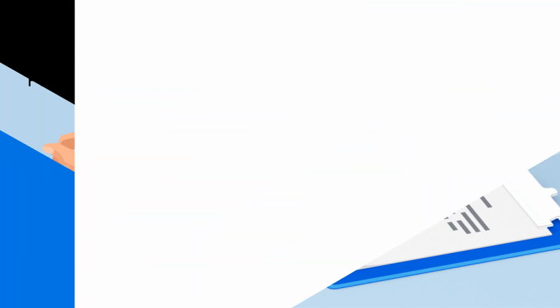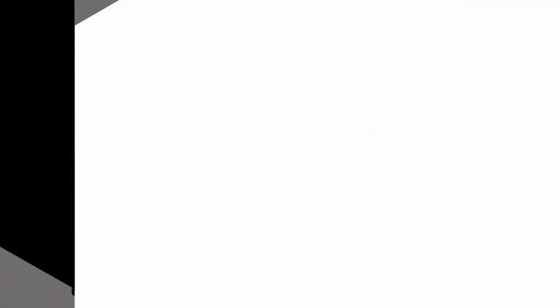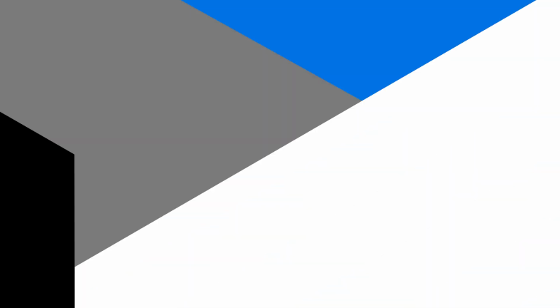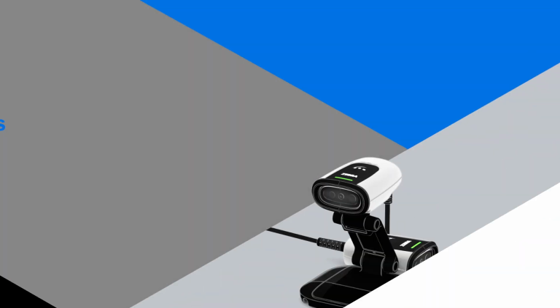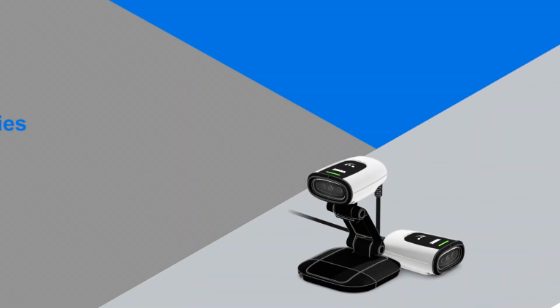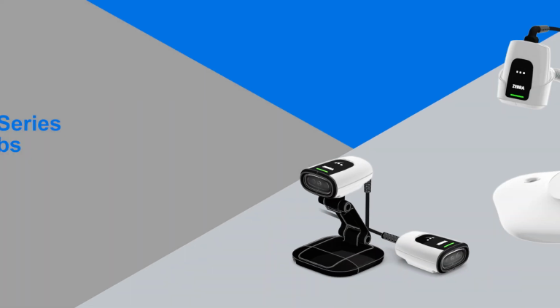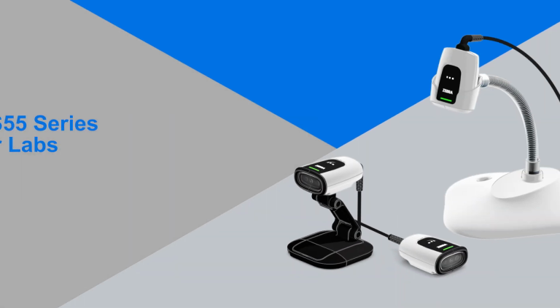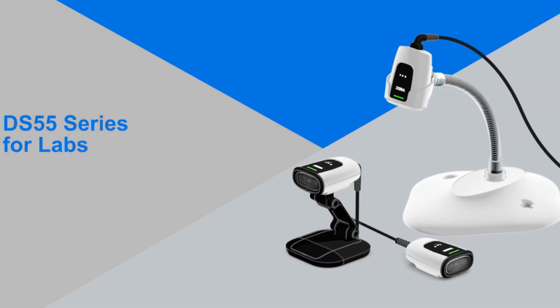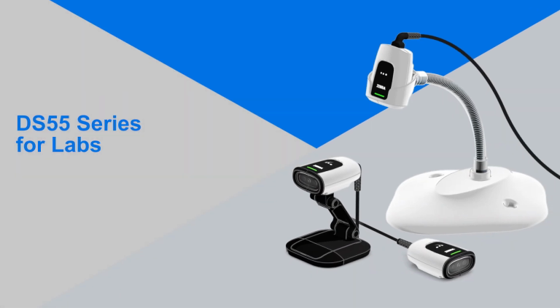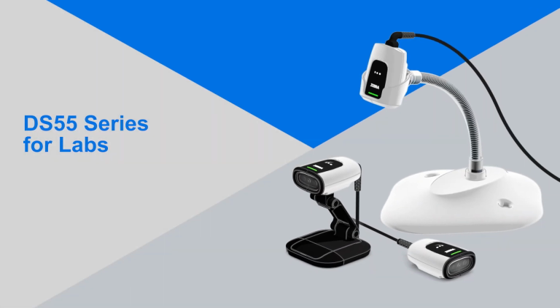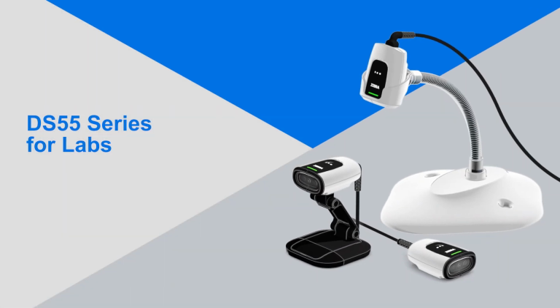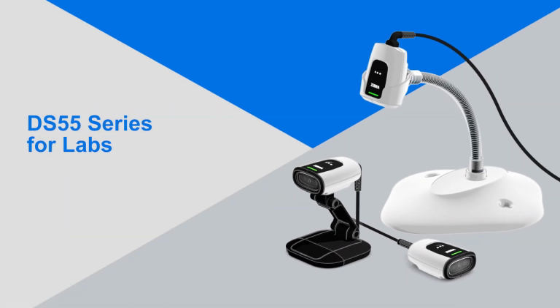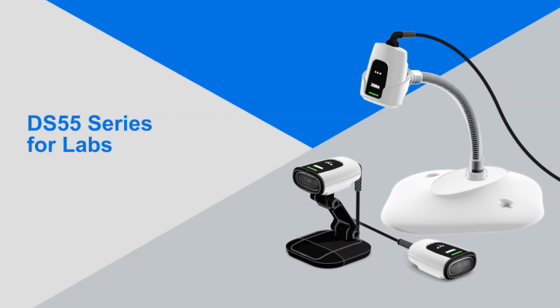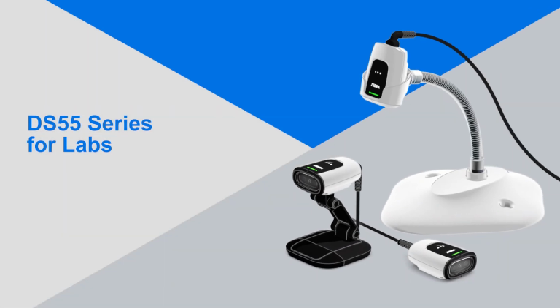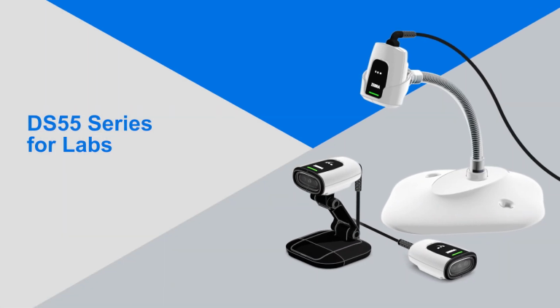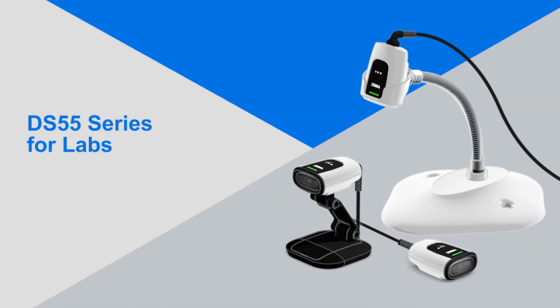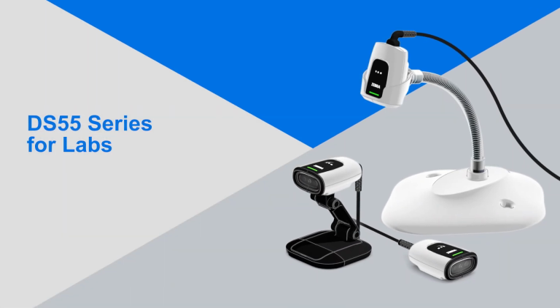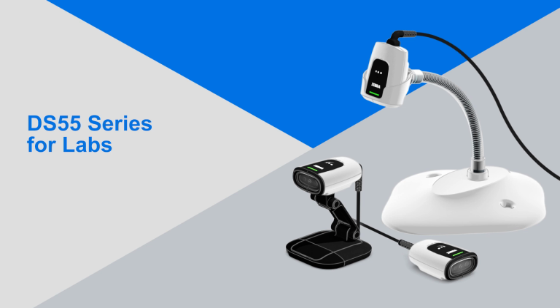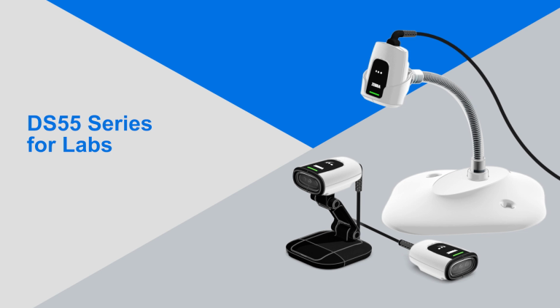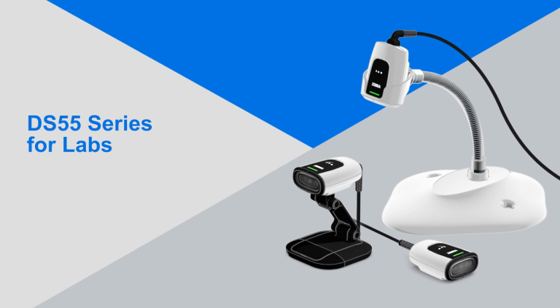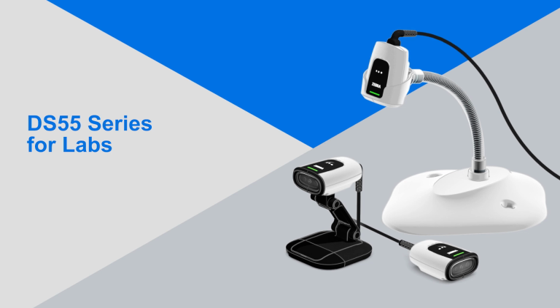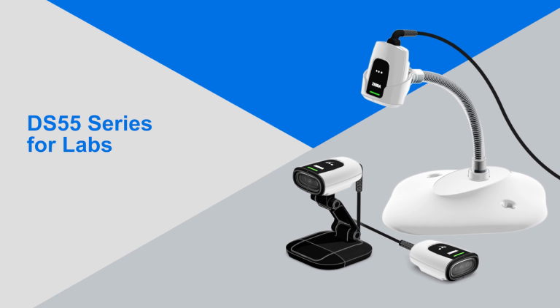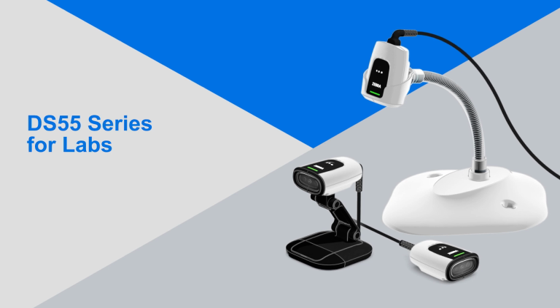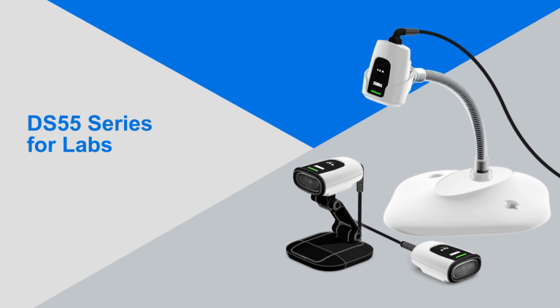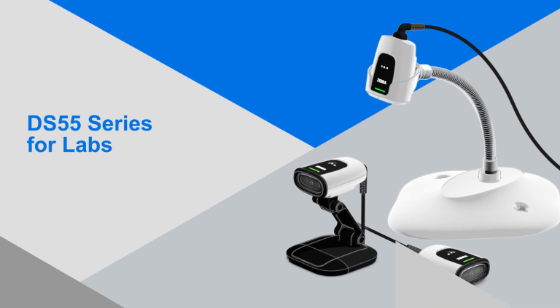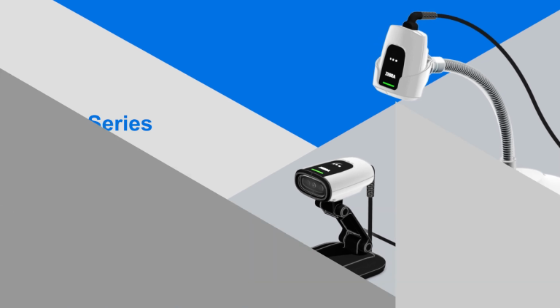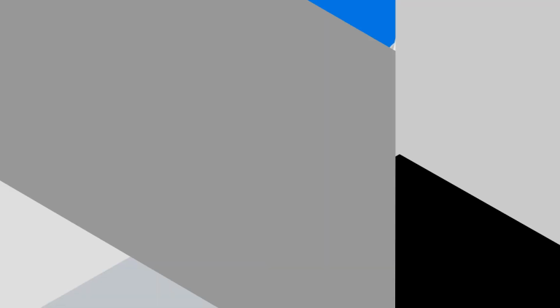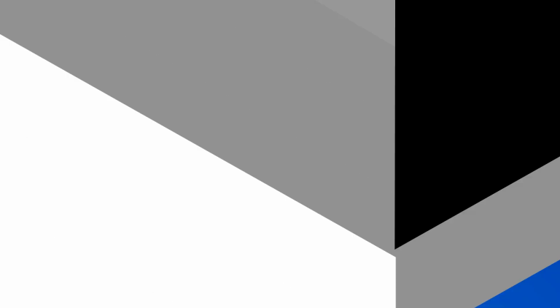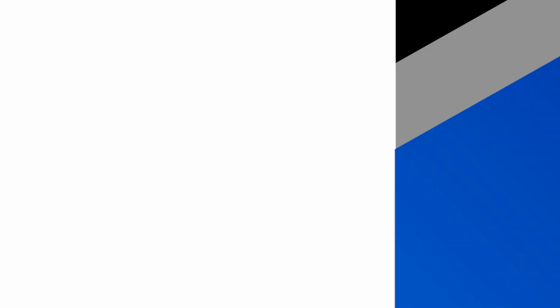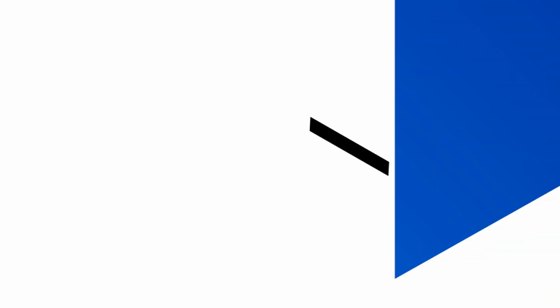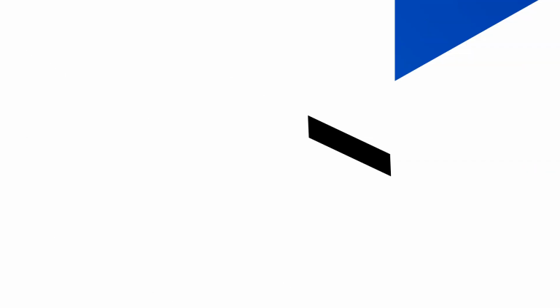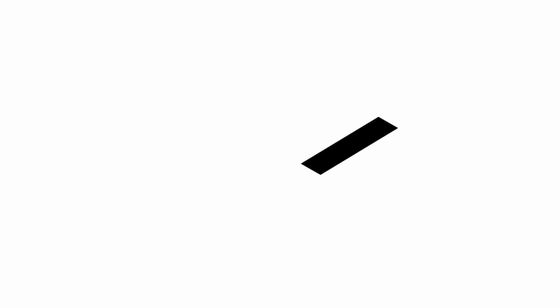Accelerate your workflows with the DS55 Series for Labs, only from Zebra.